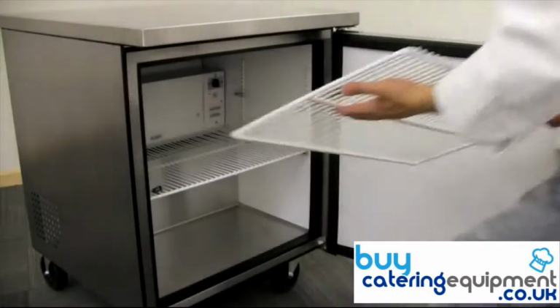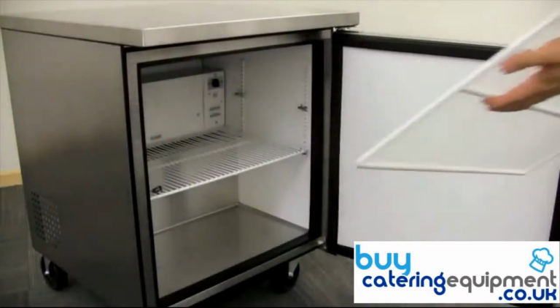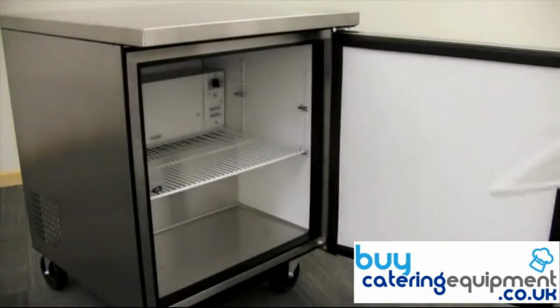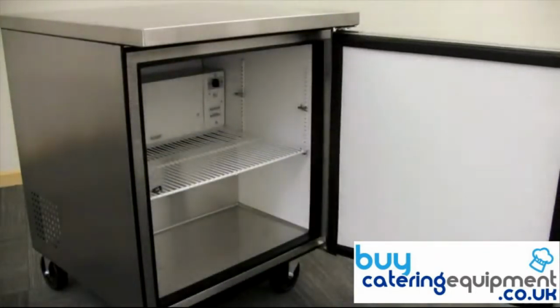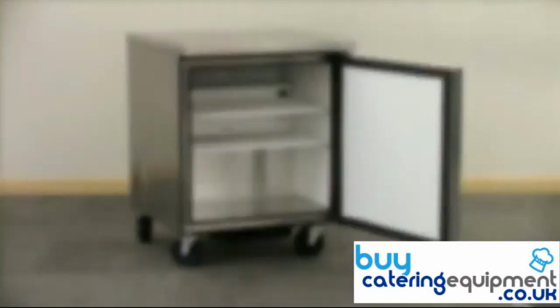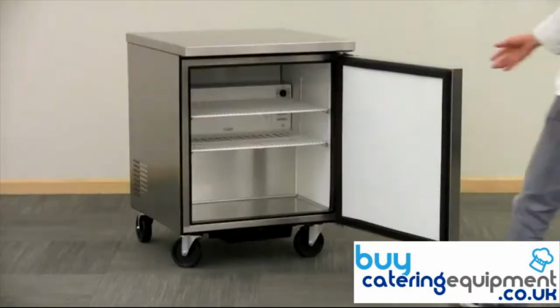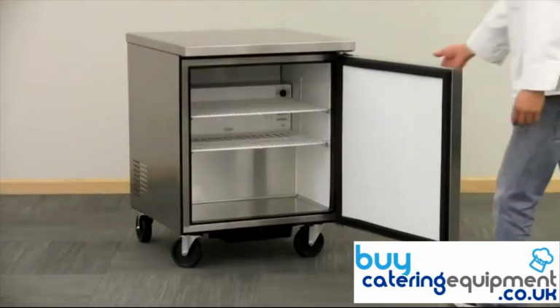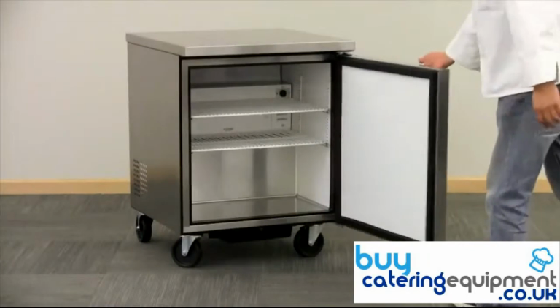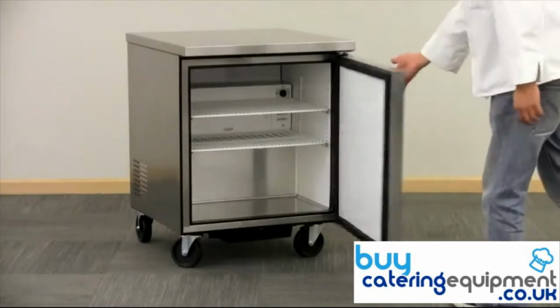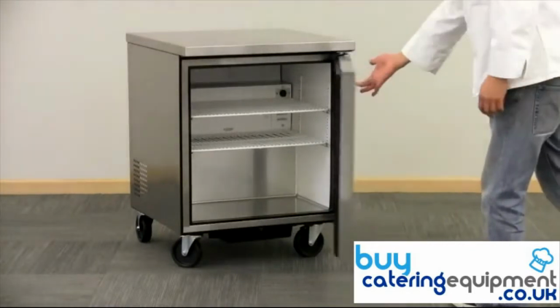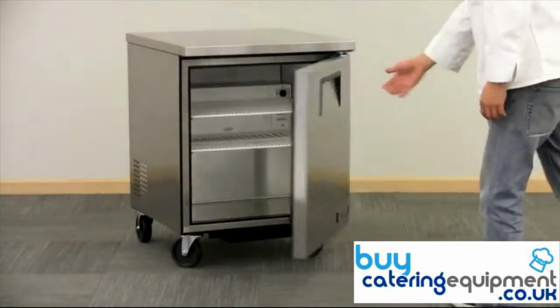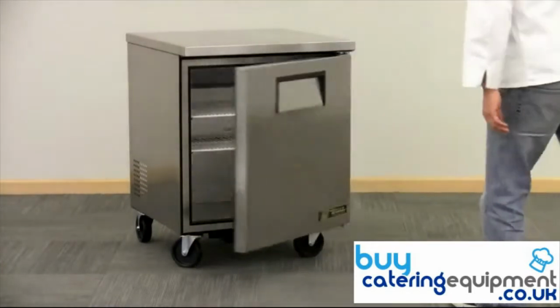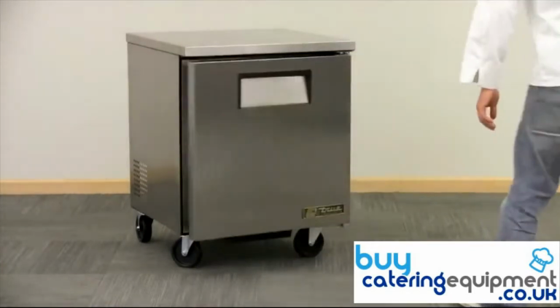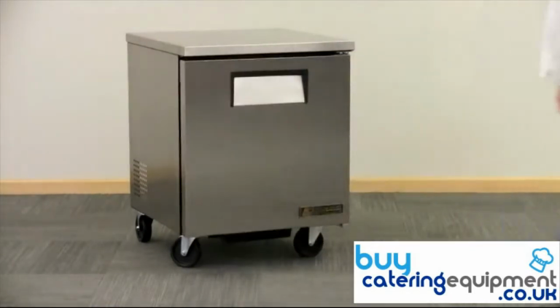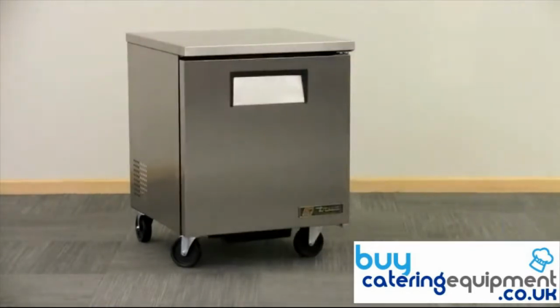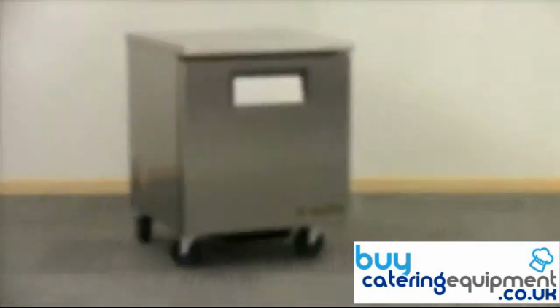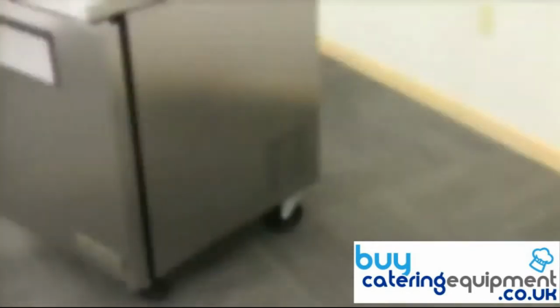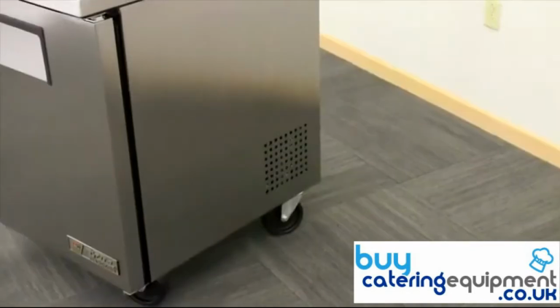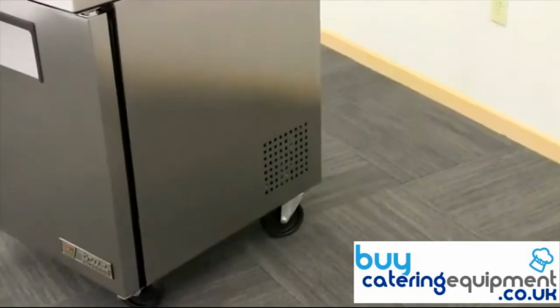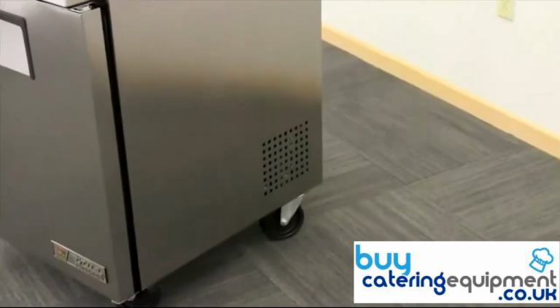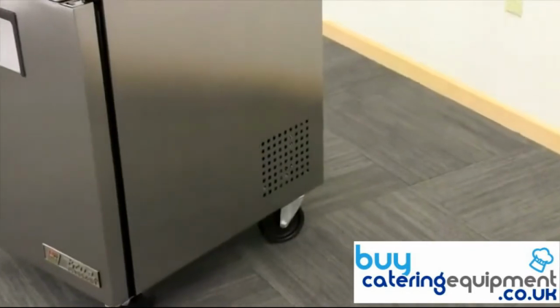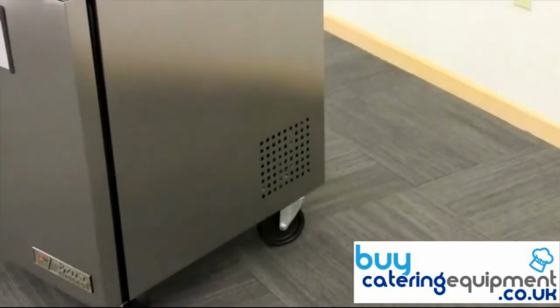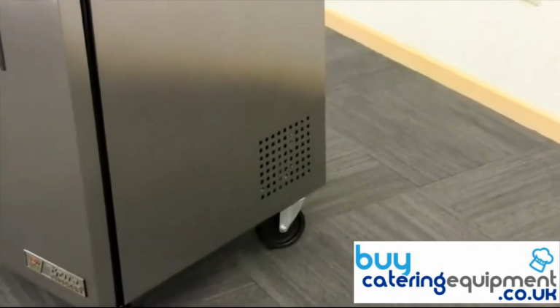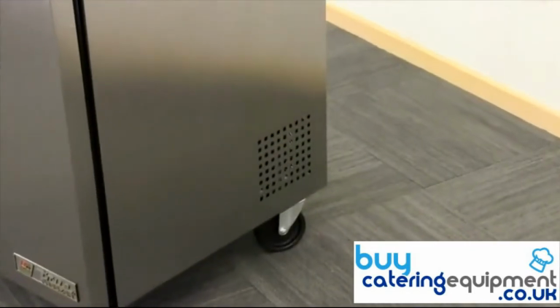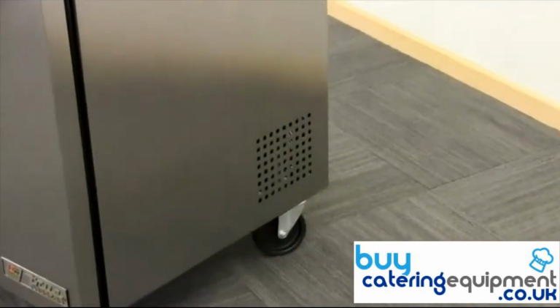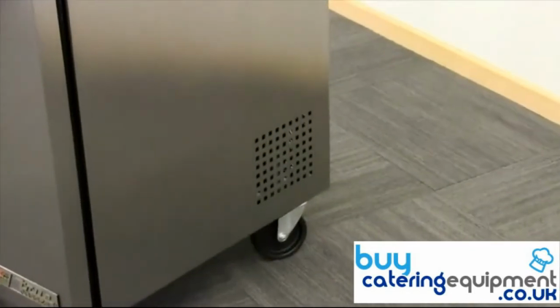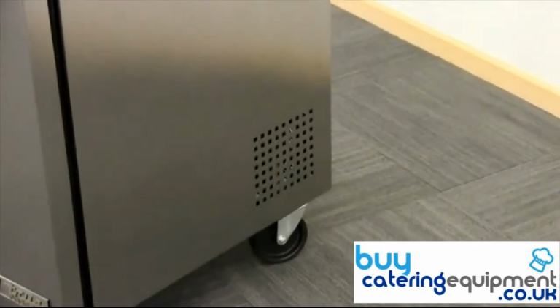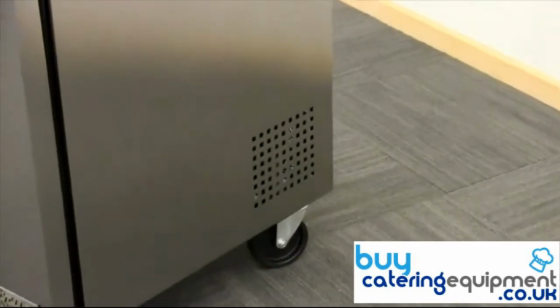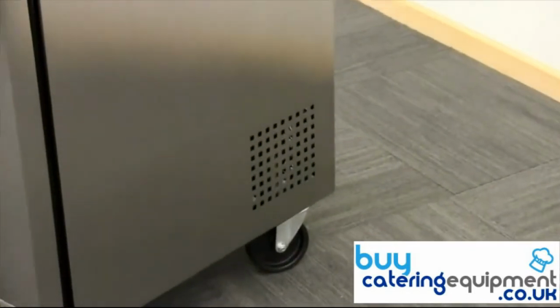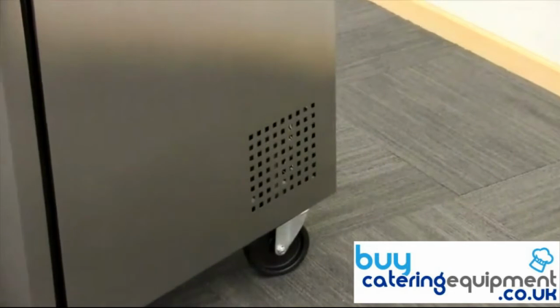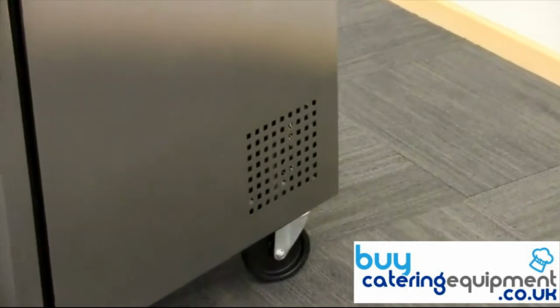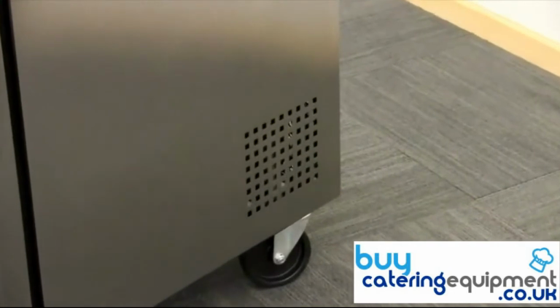The positive self-closing door will close tightly when released. The bottom-mounted compressor is located in the rear of this unit.